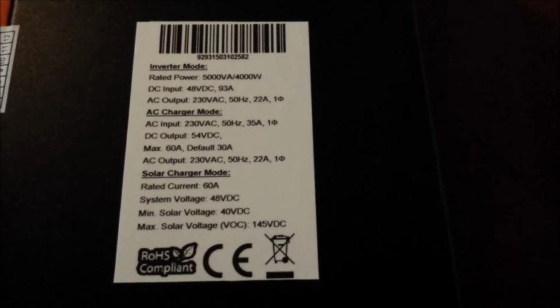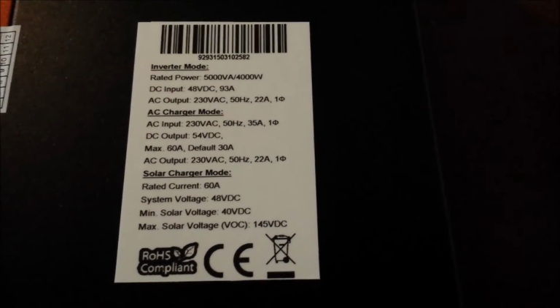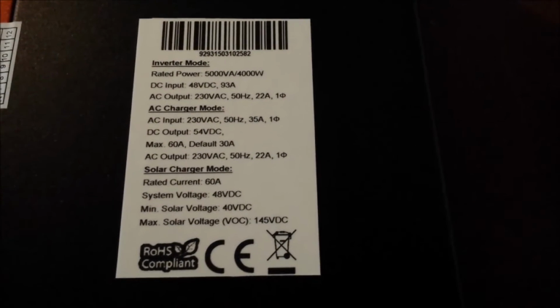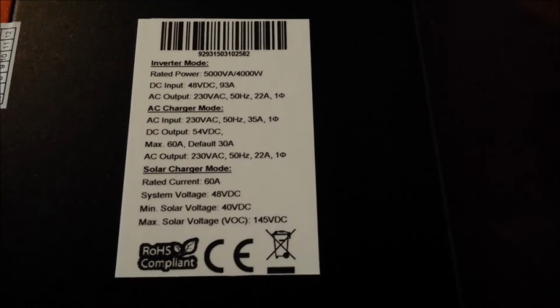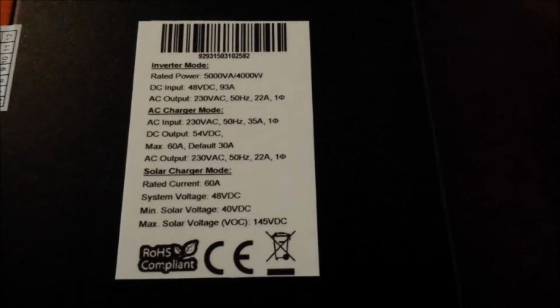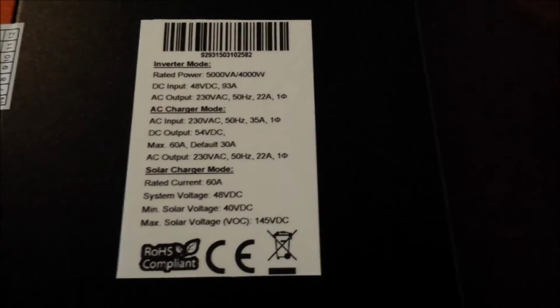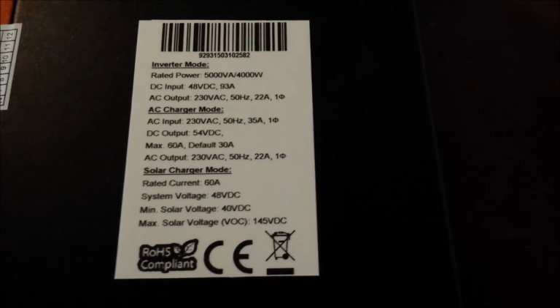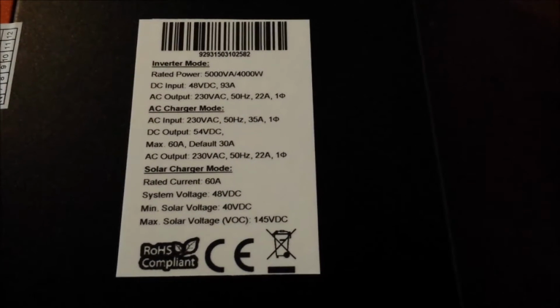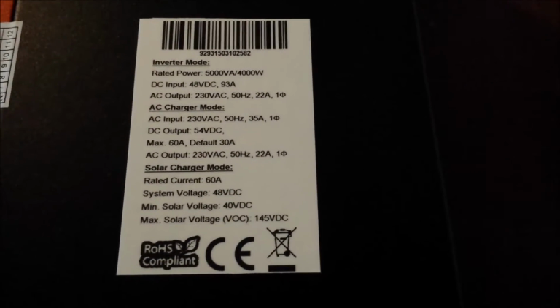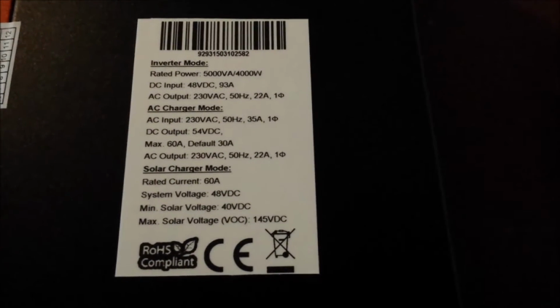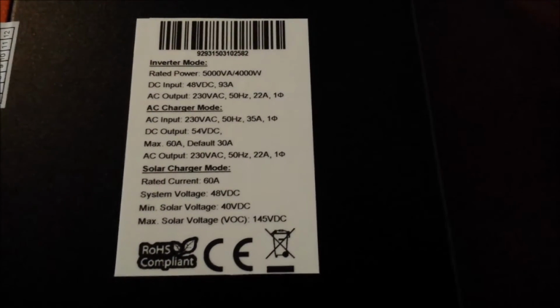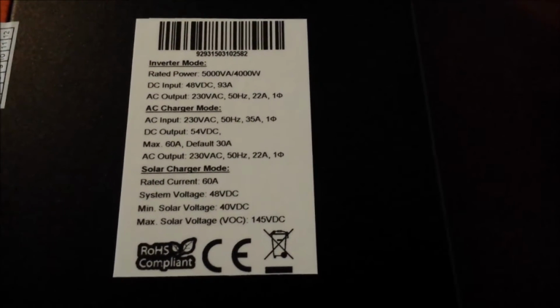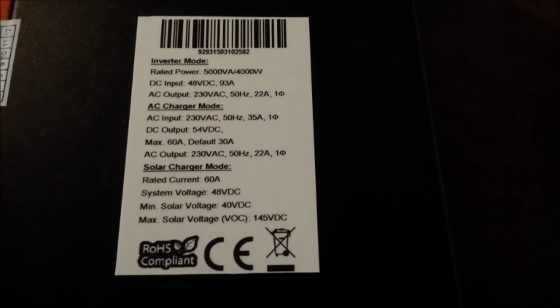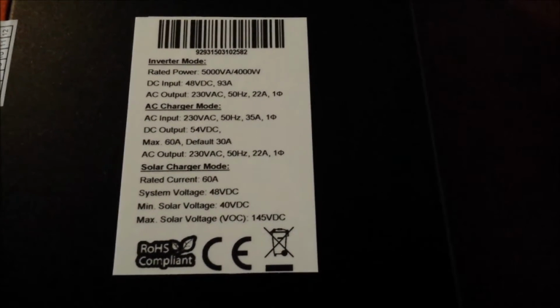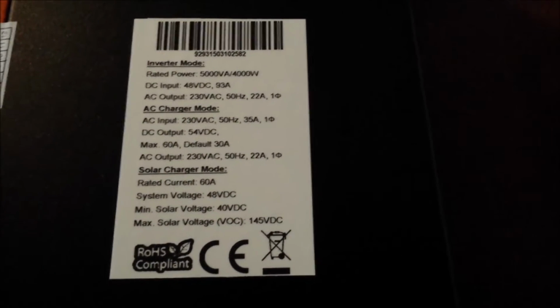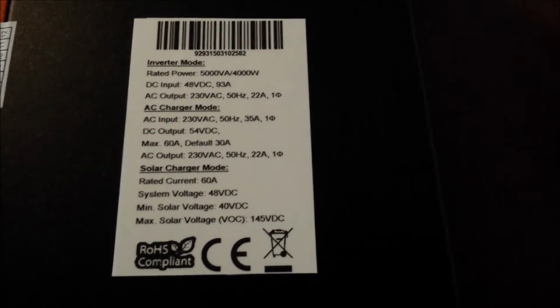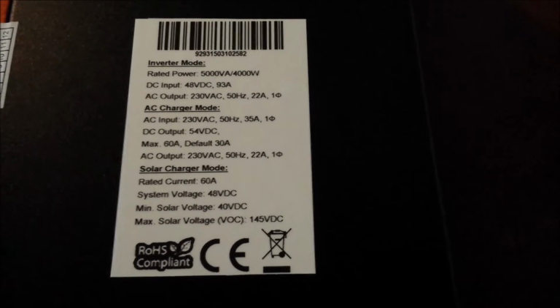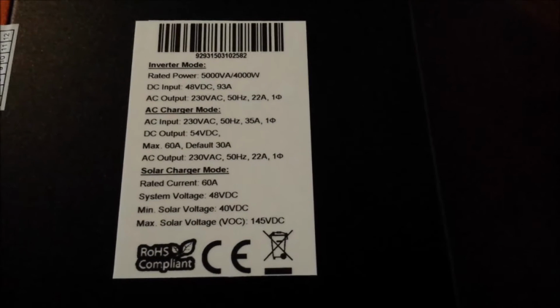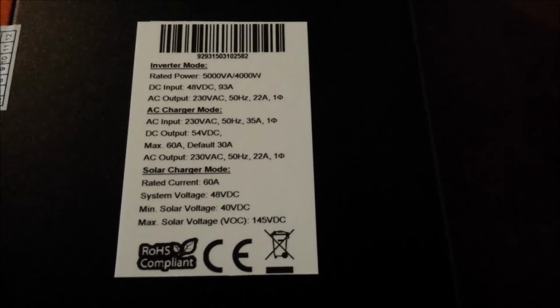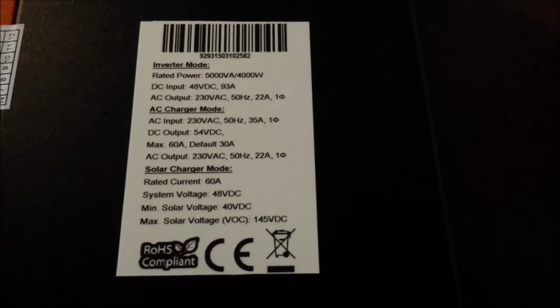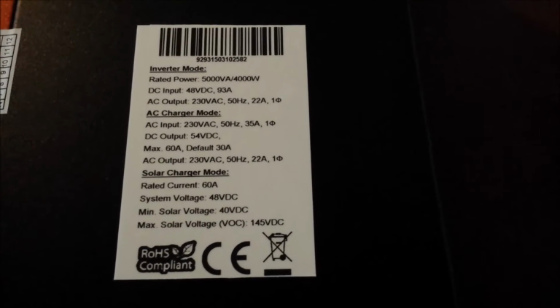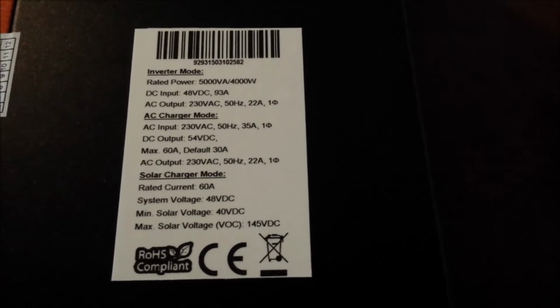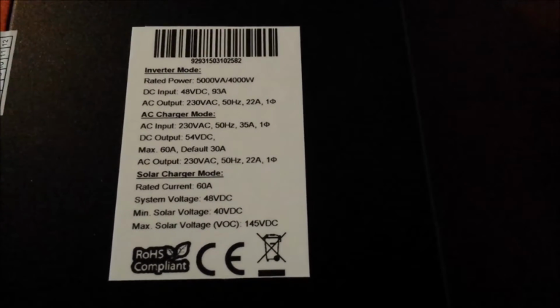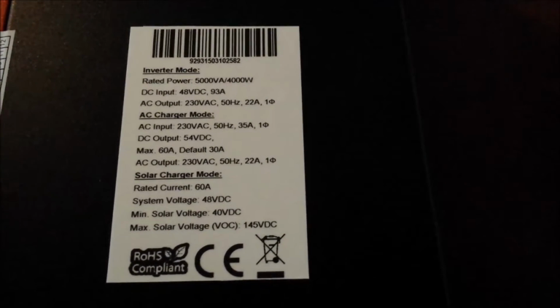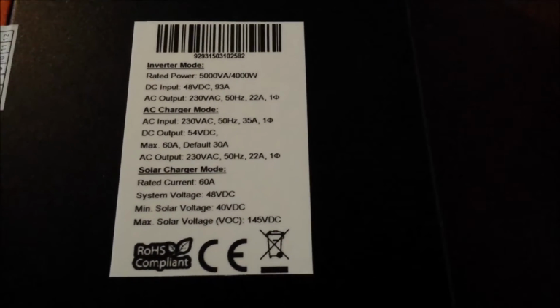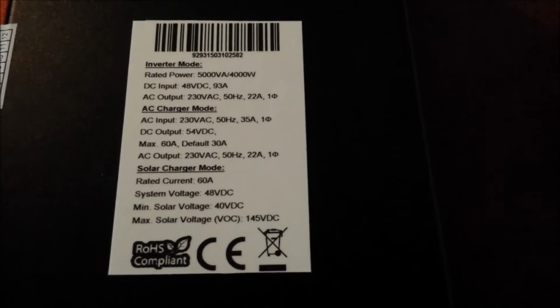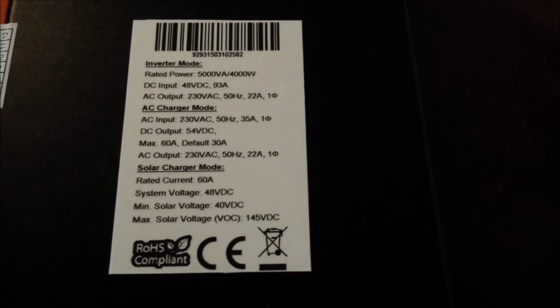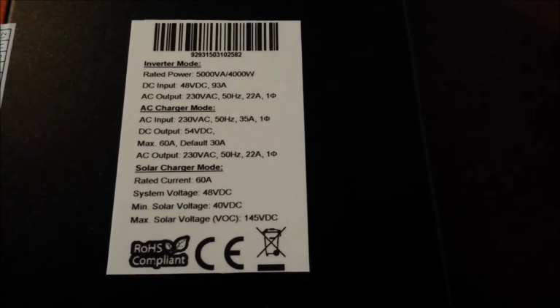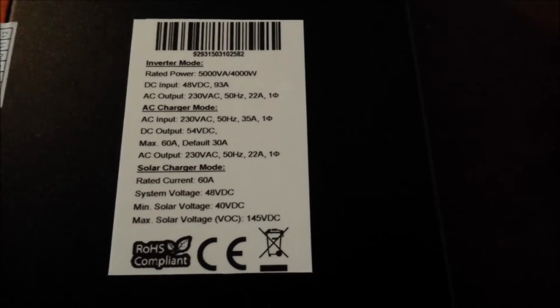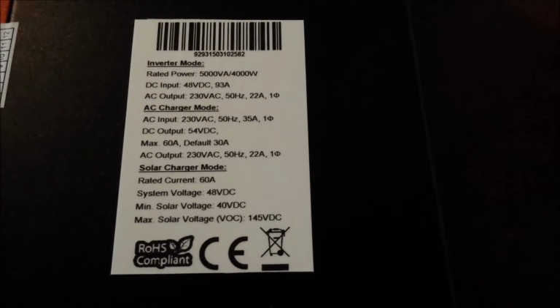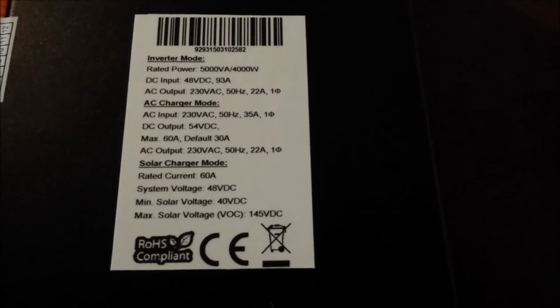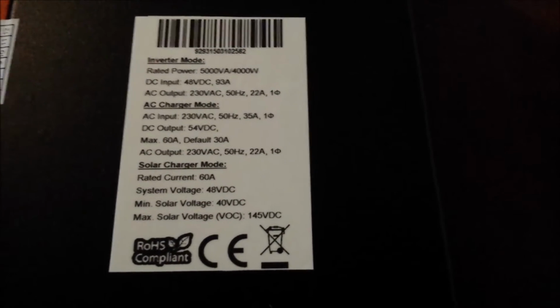AC output: 230 volts AC — that's standard here in Australia — 50 hertz, 22 amps. More than sufficient.